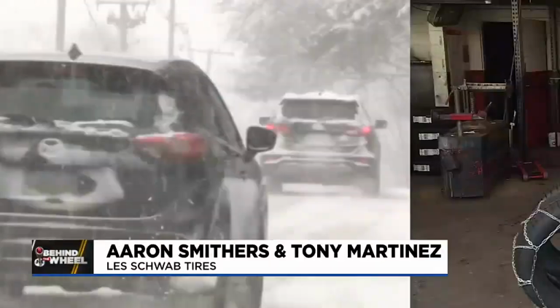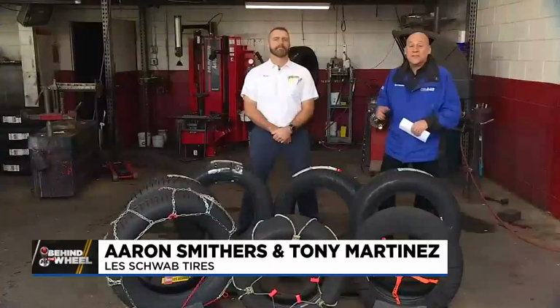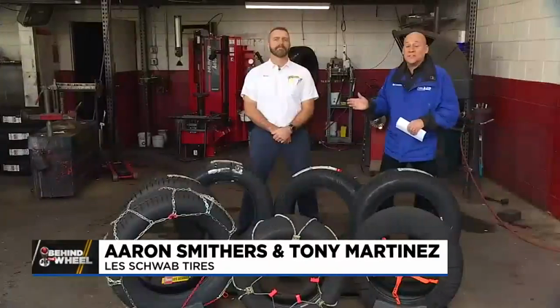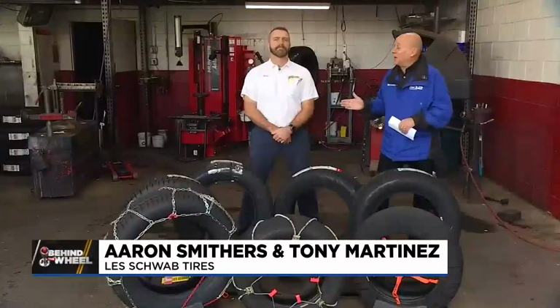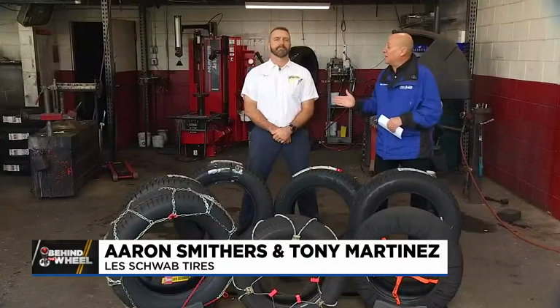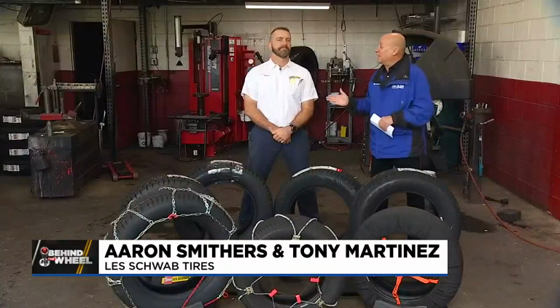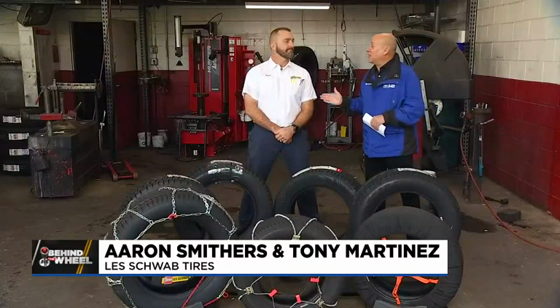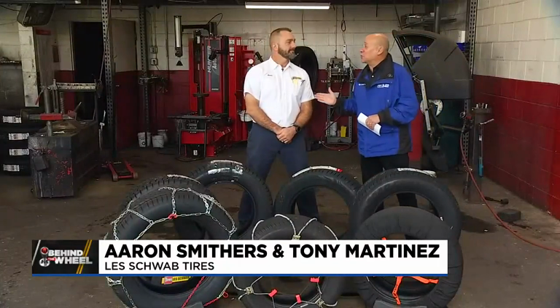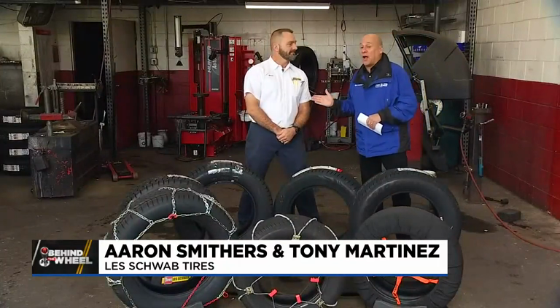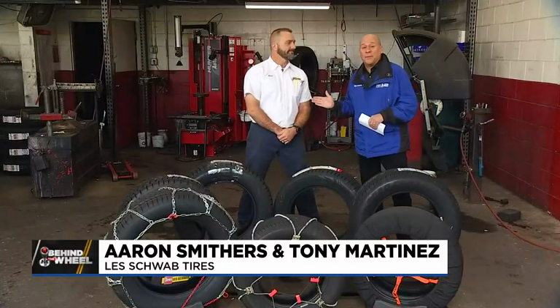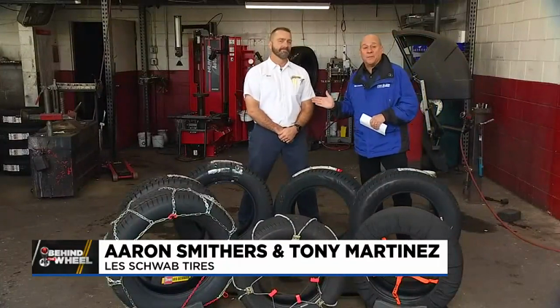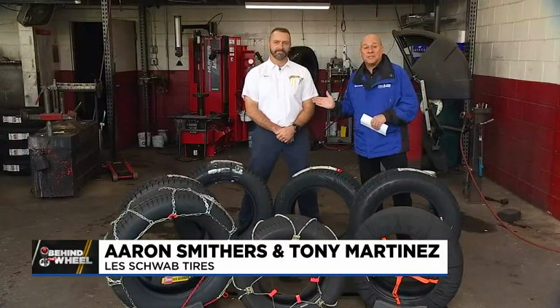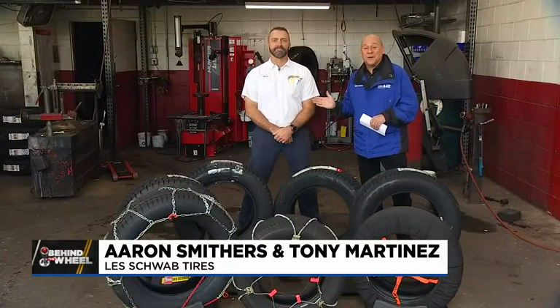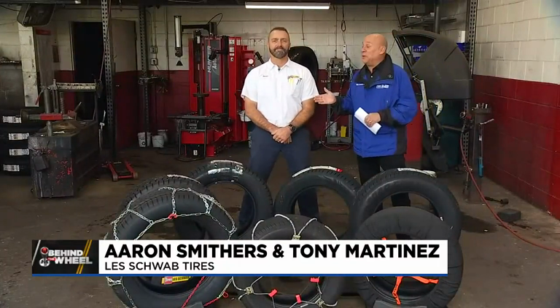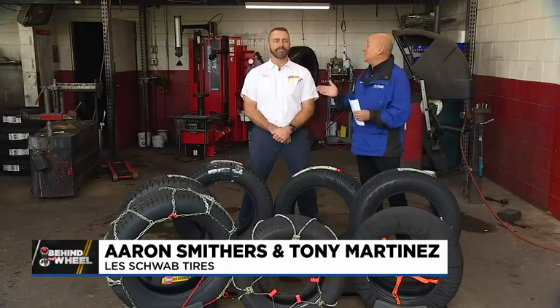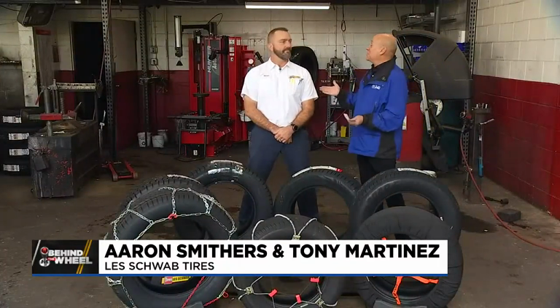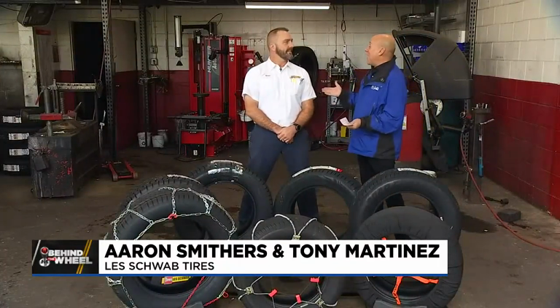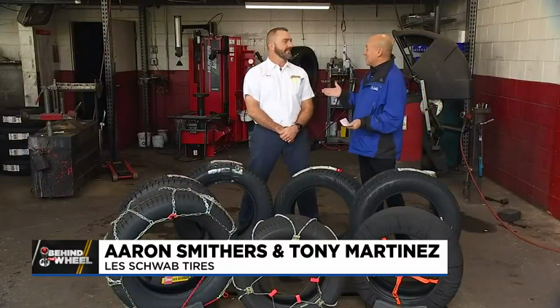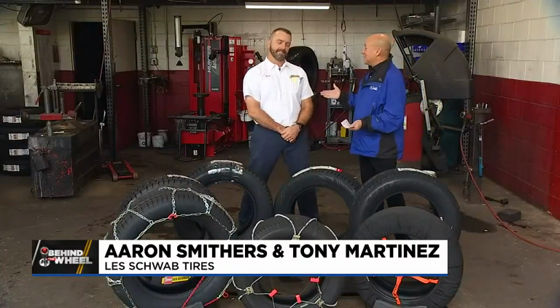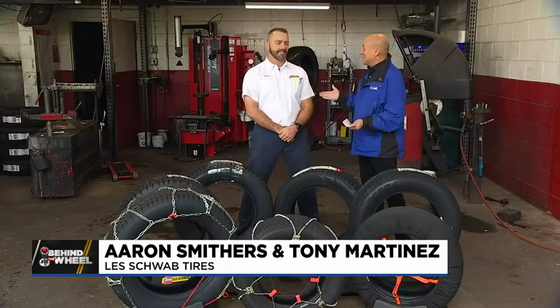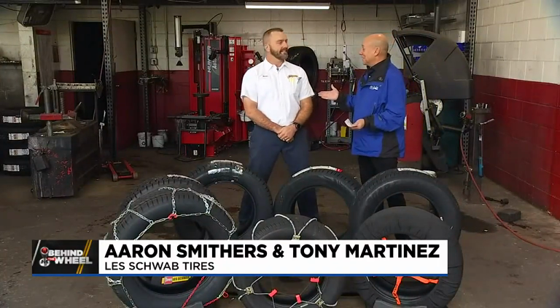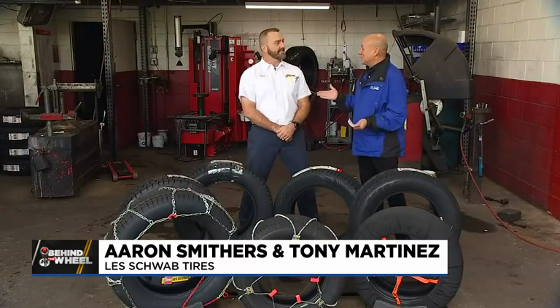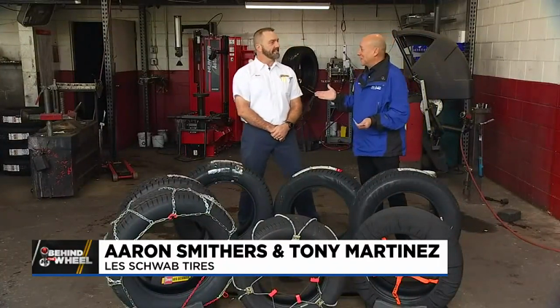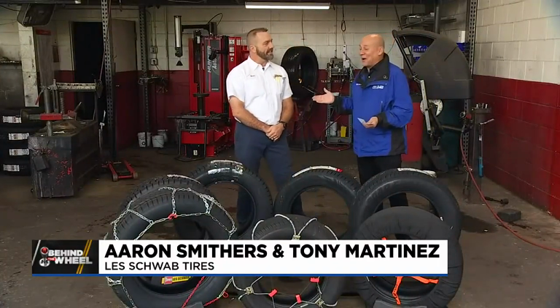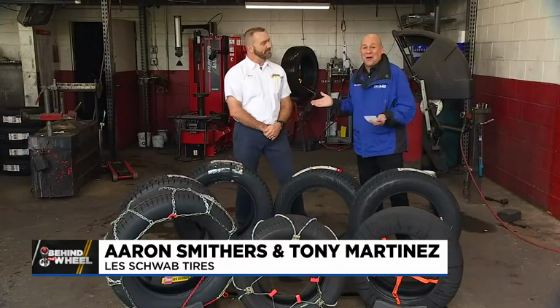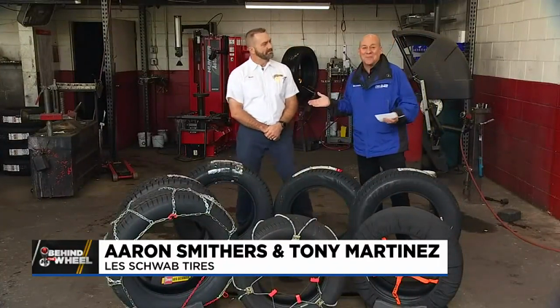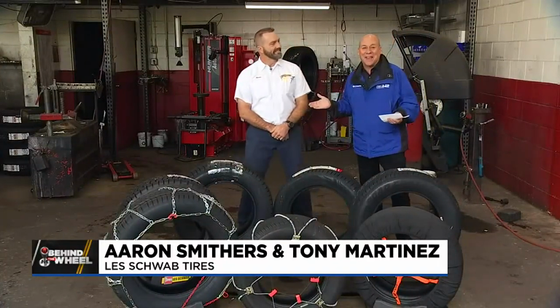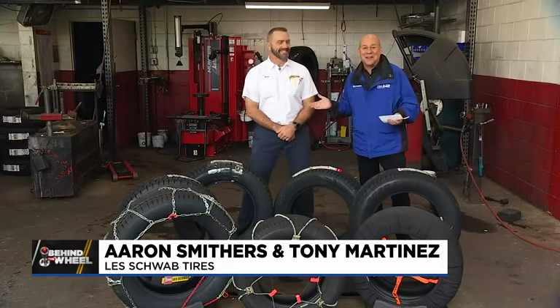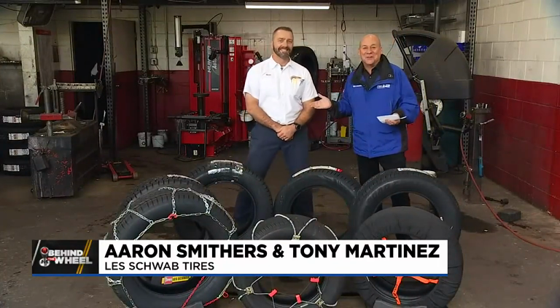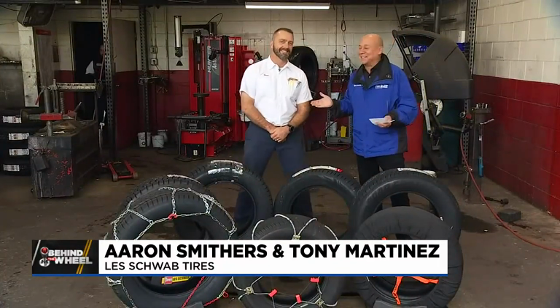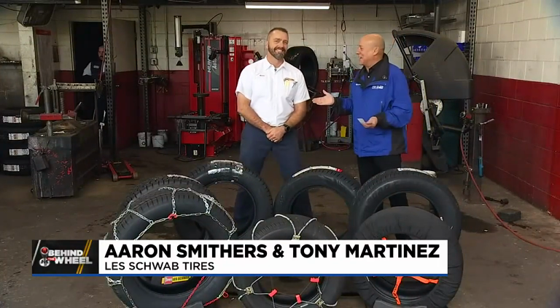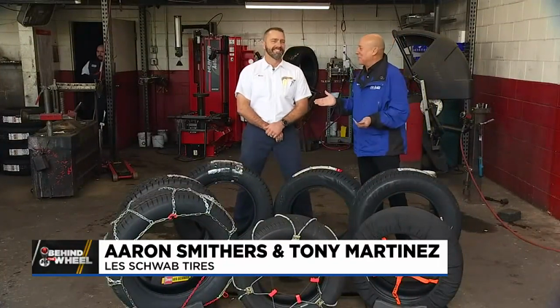If it's Aaron at Les Schwab, it must be winter tire season. It's that time — our big annual get-together.